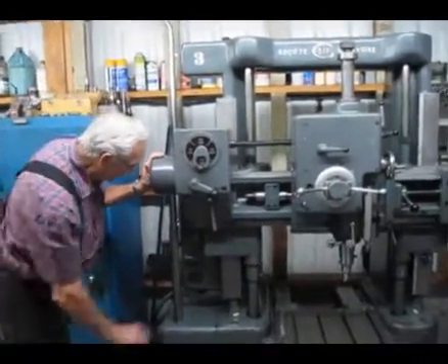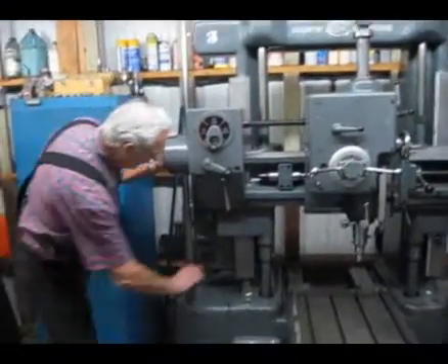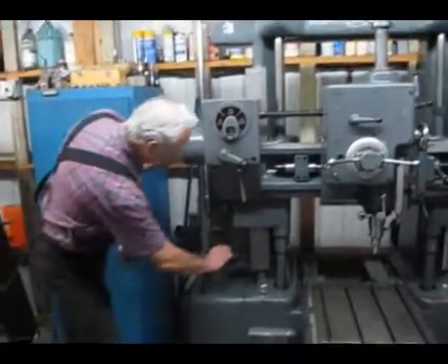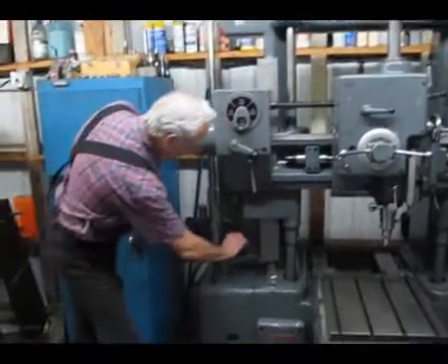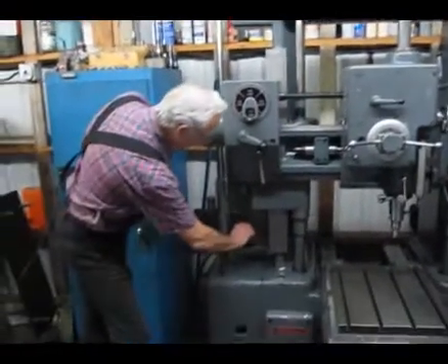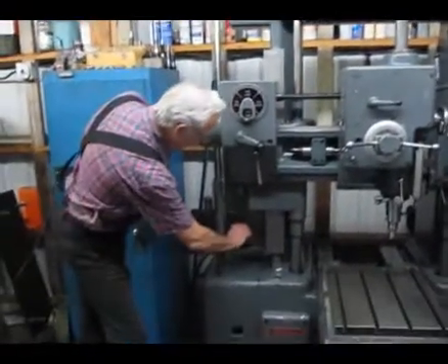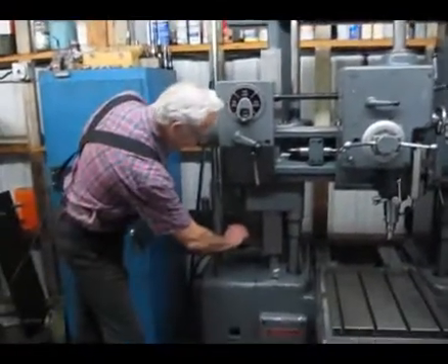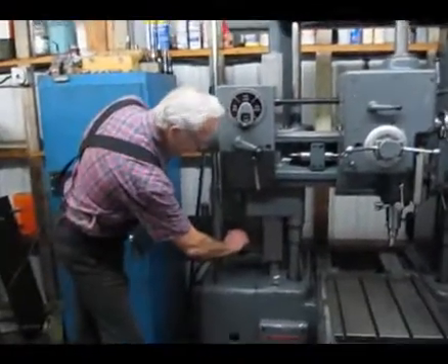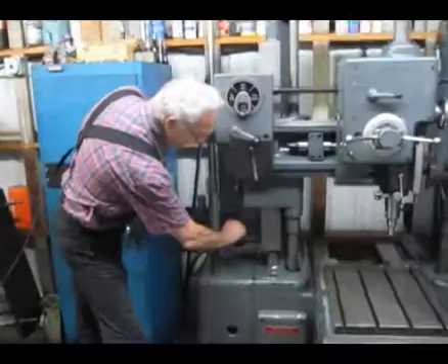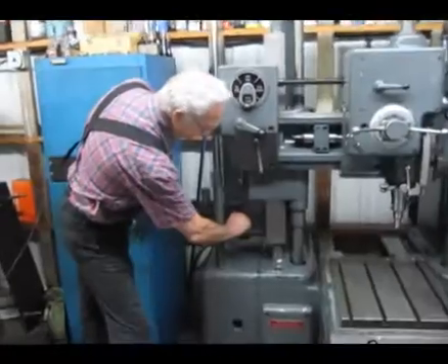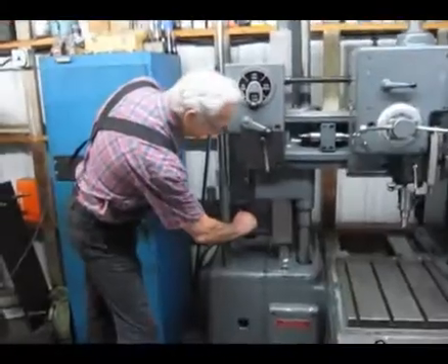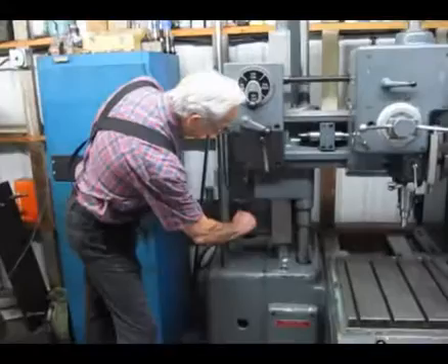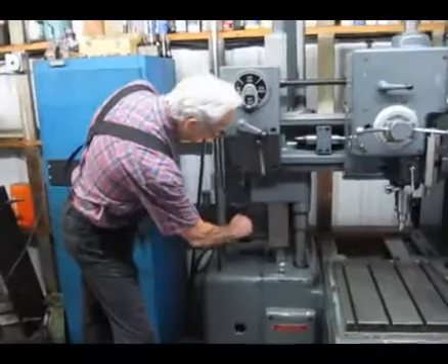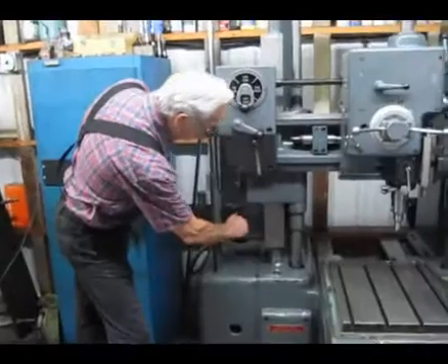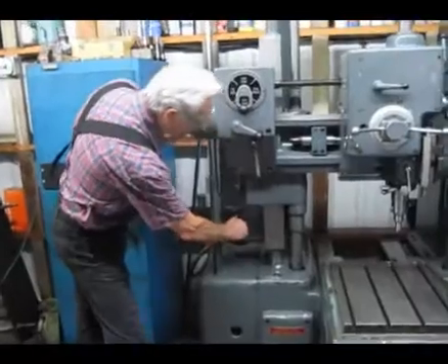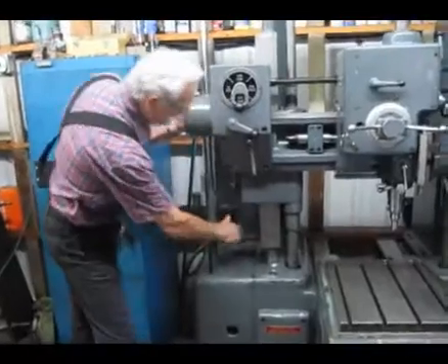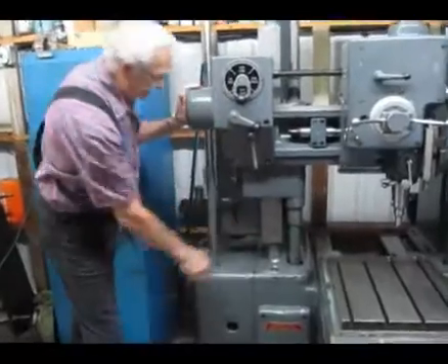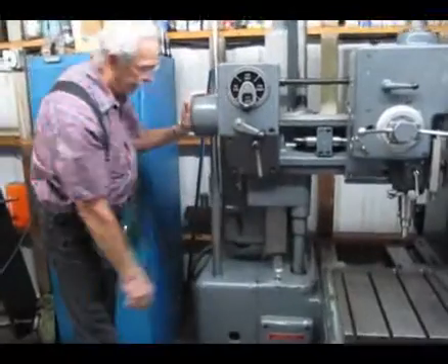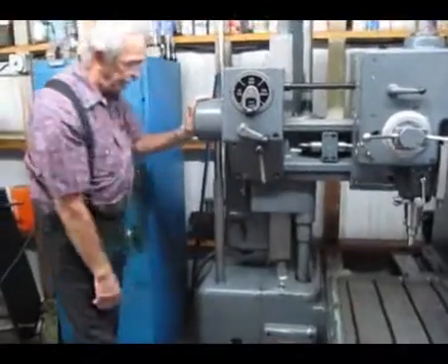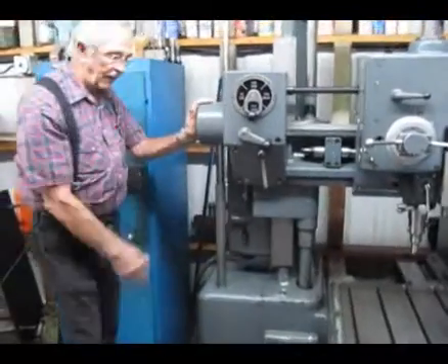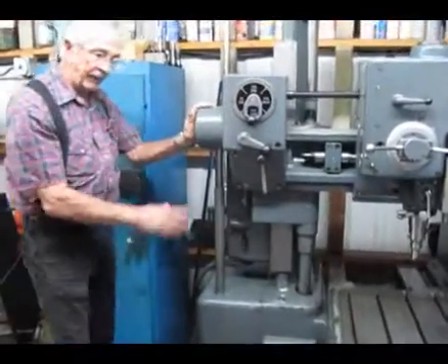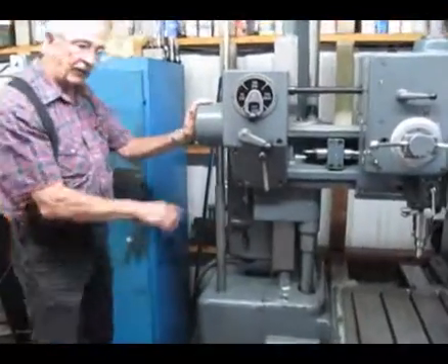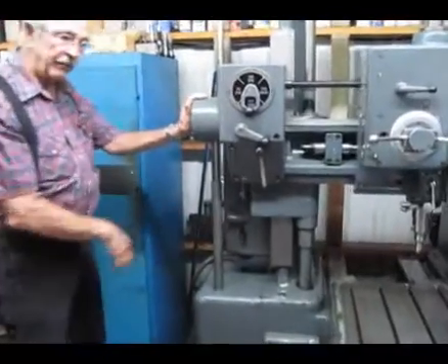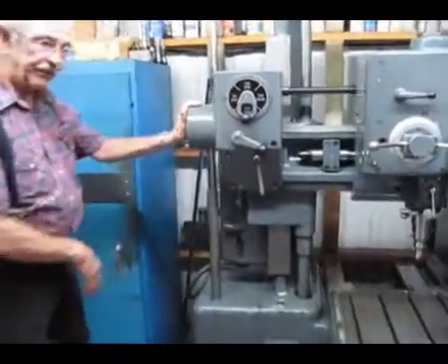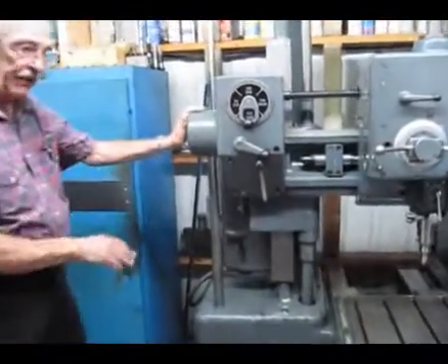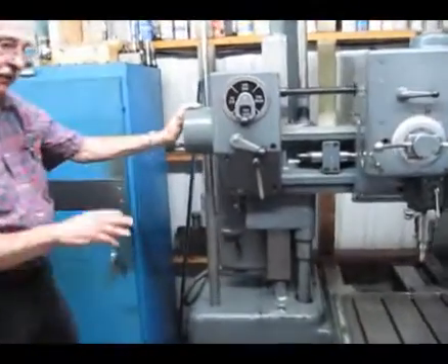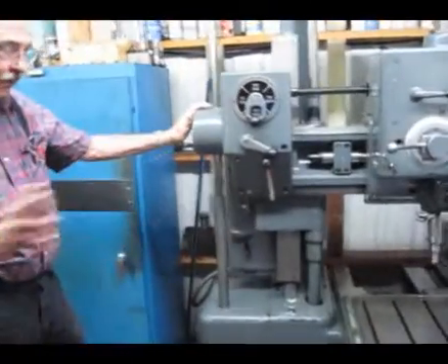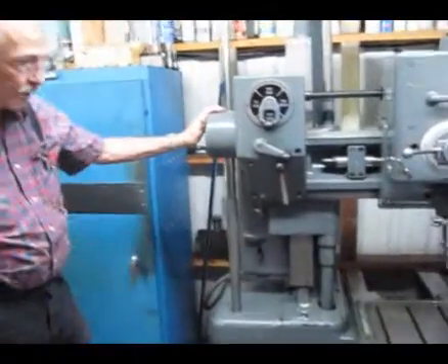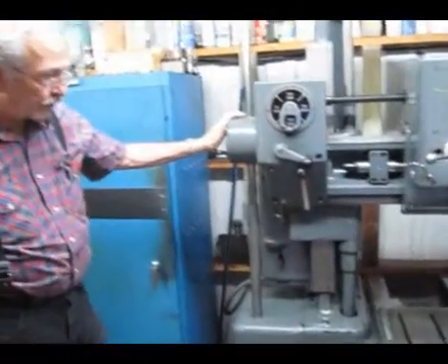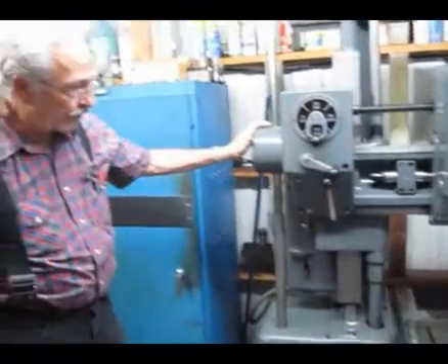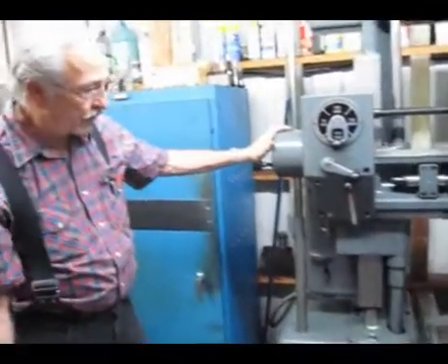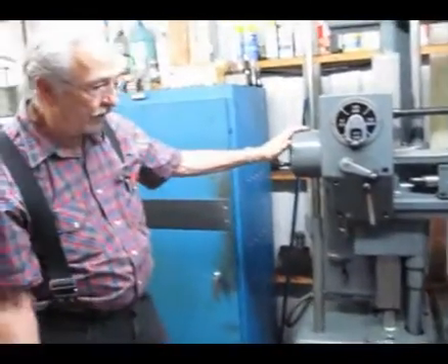This here is a disconnect switch, which if you've got power, the machine will turn it on.